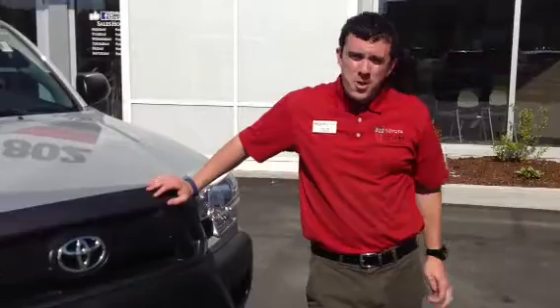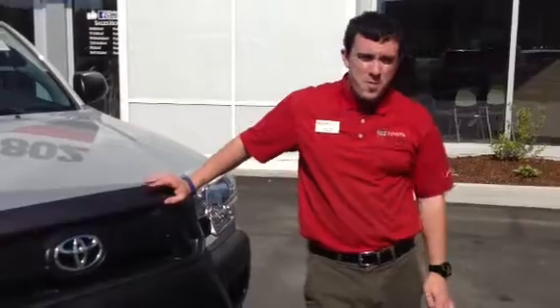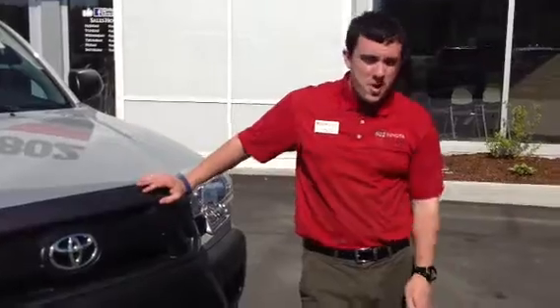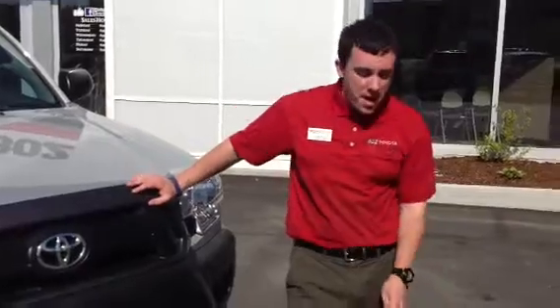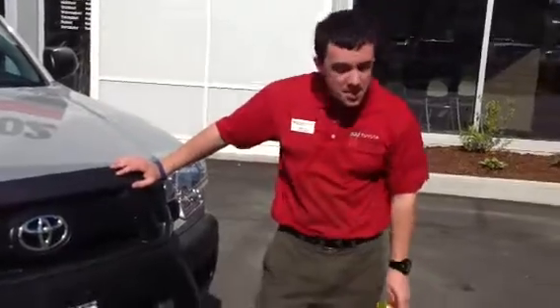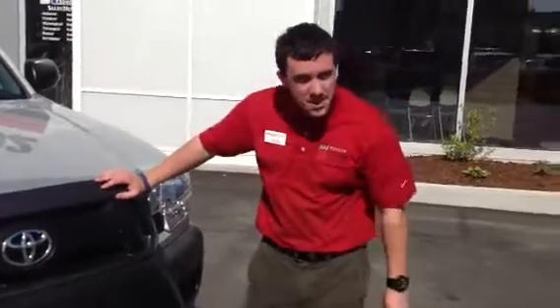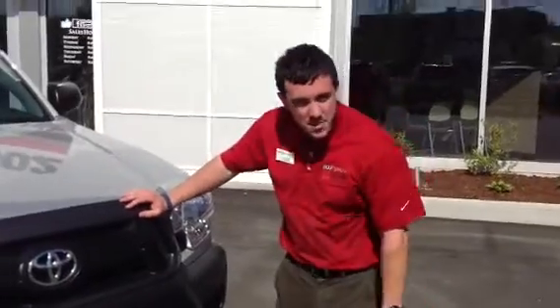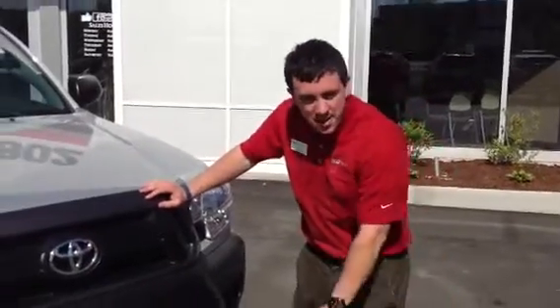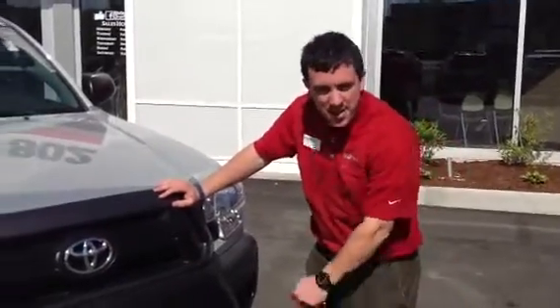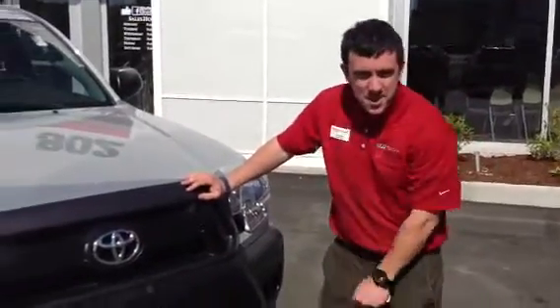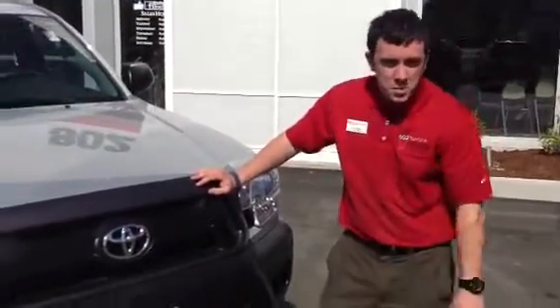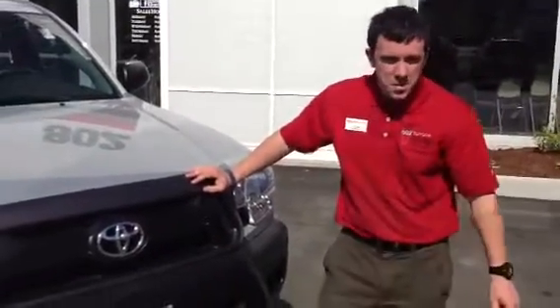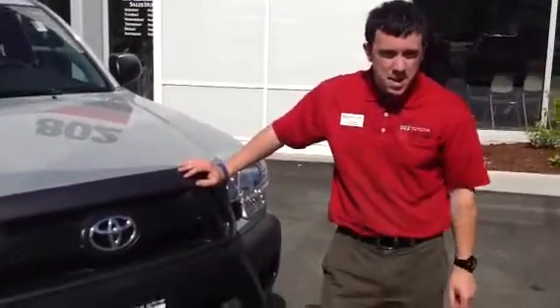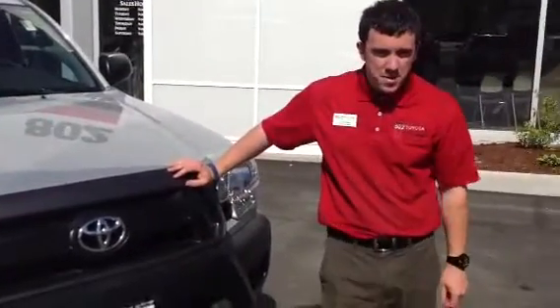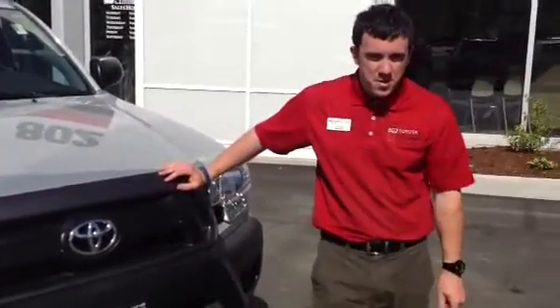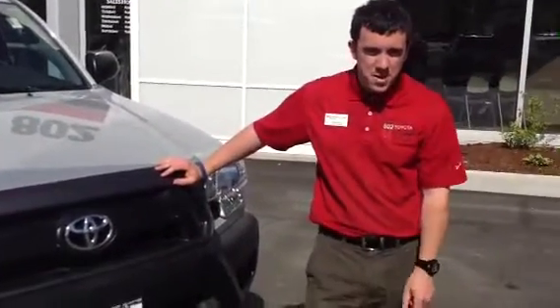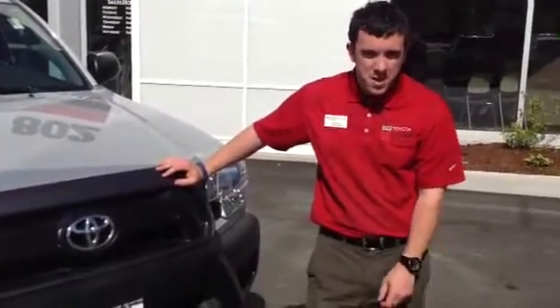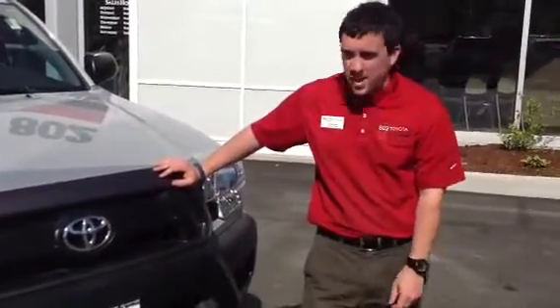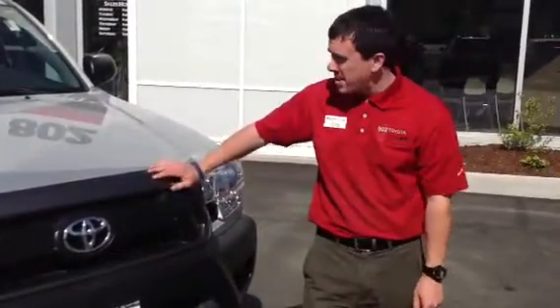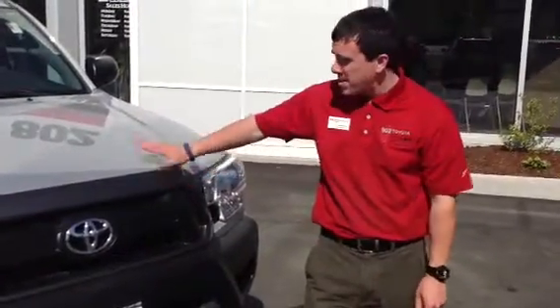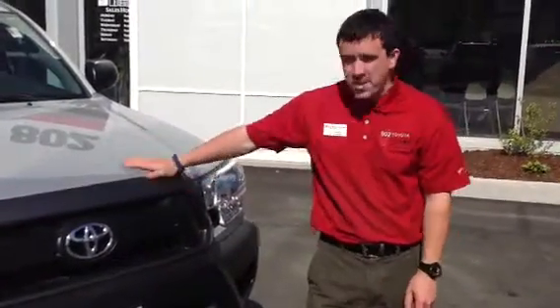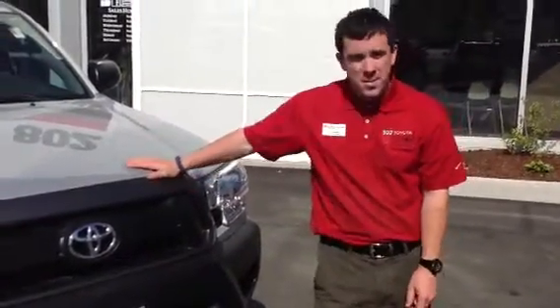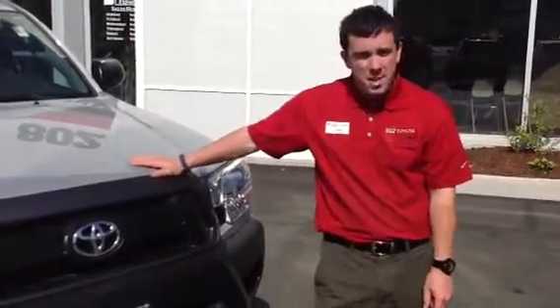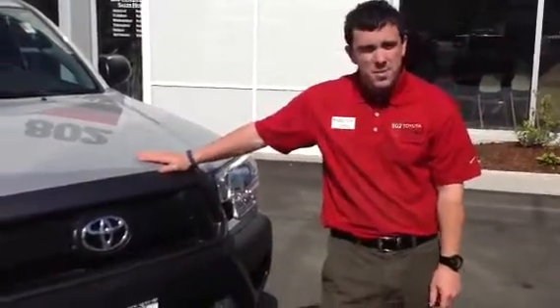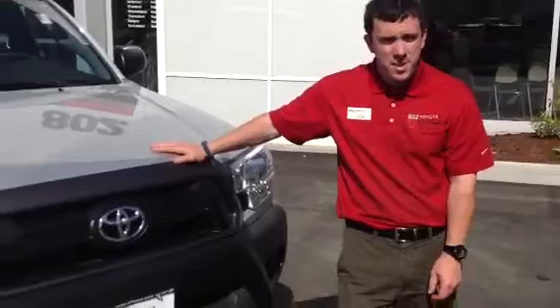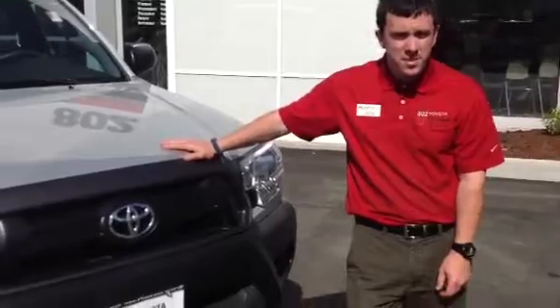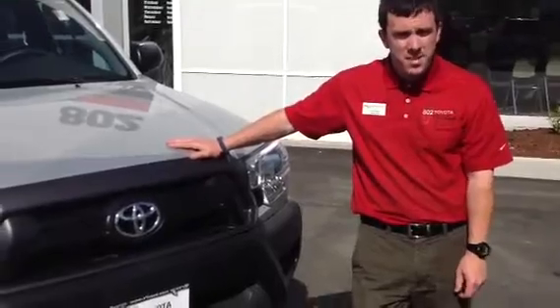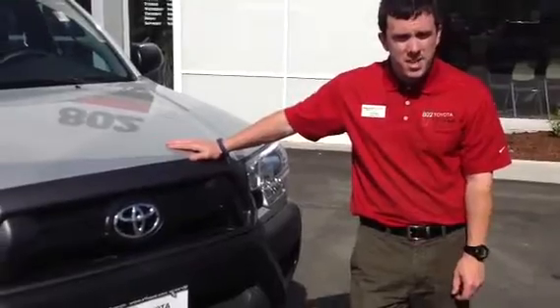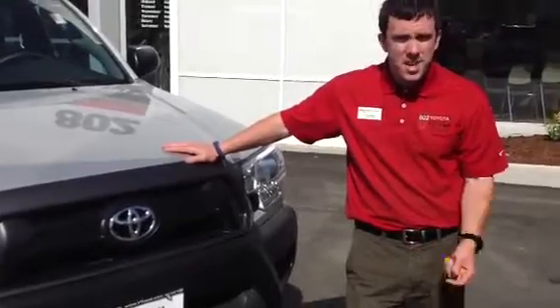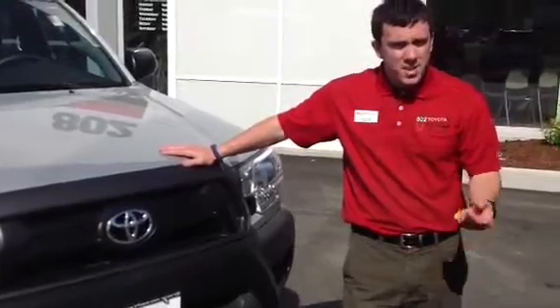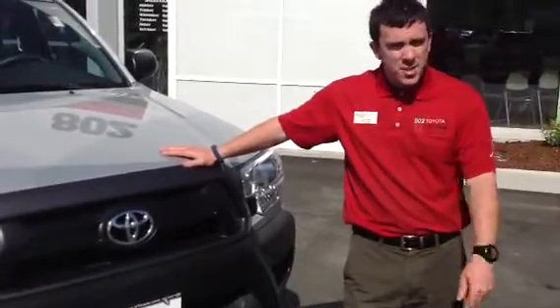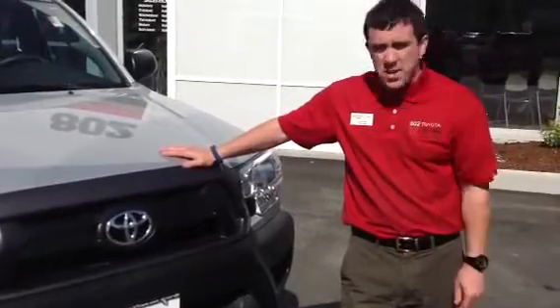Gordon, good morning. My name's Alex. I'm one of the internet sales people here at 802 Toyota Scion, and I'd like to show you this double cab 2013 Tacoma.